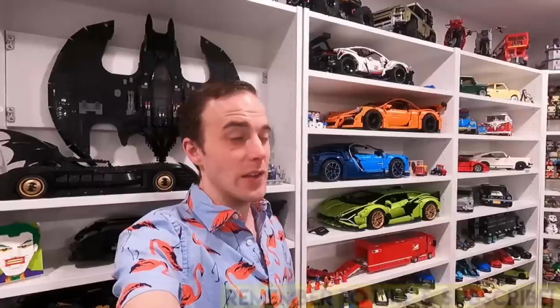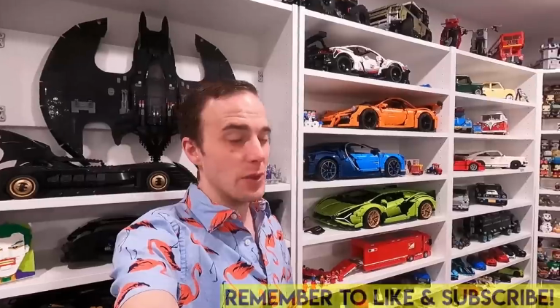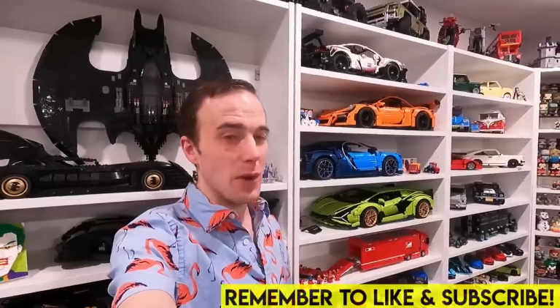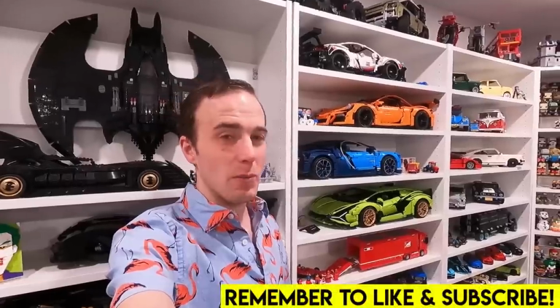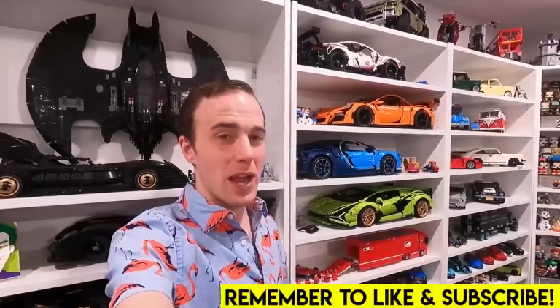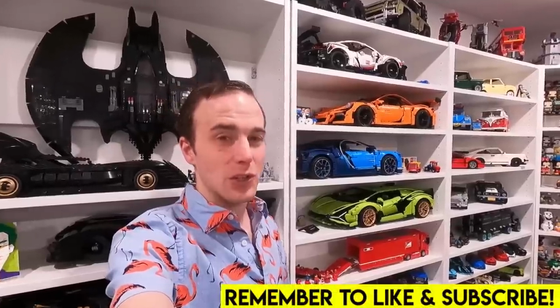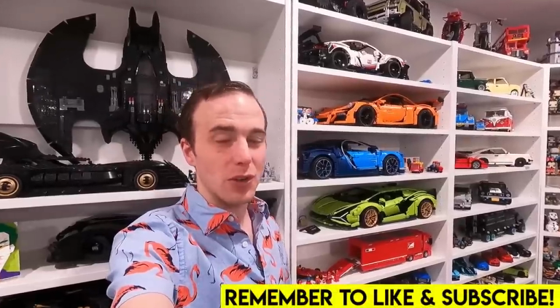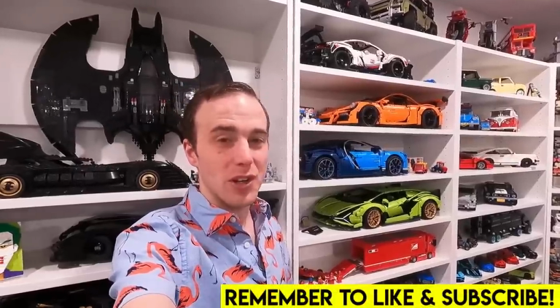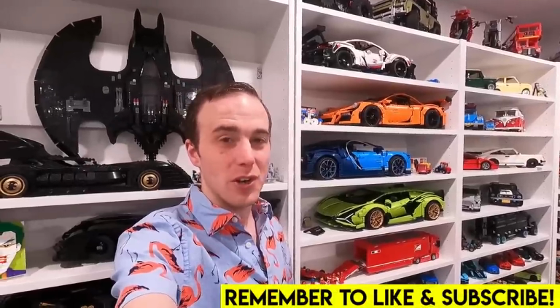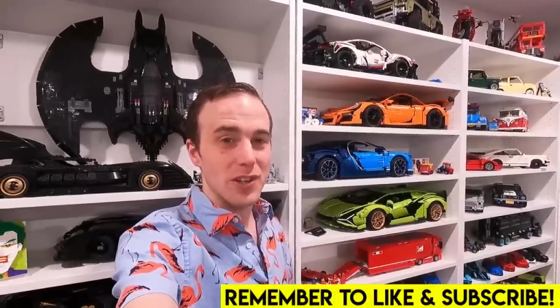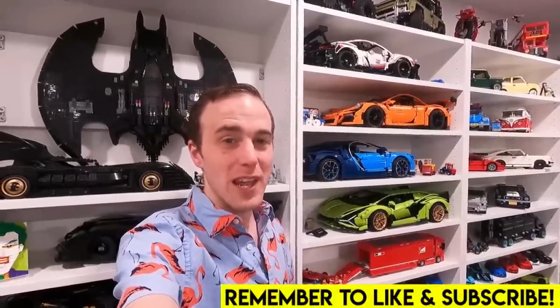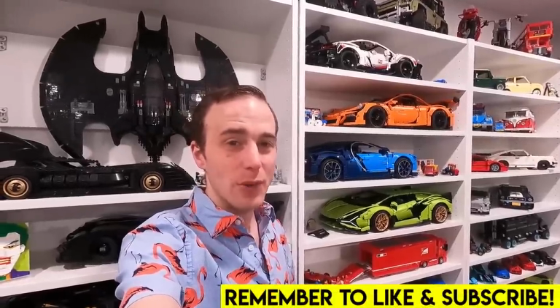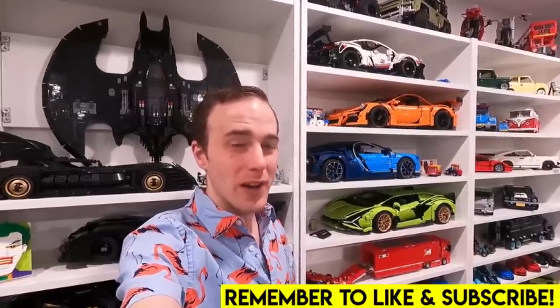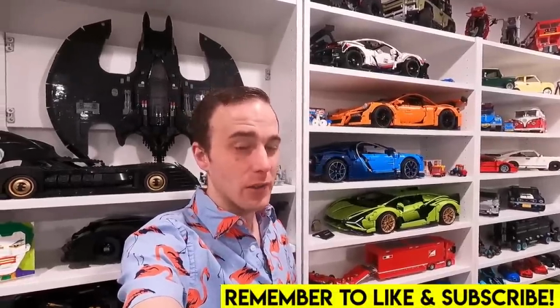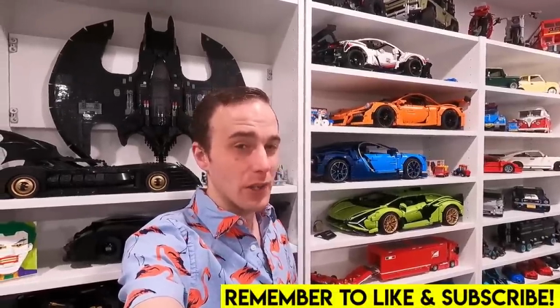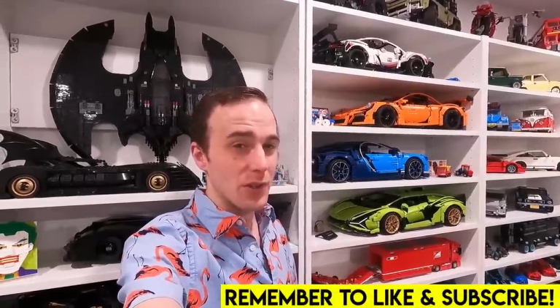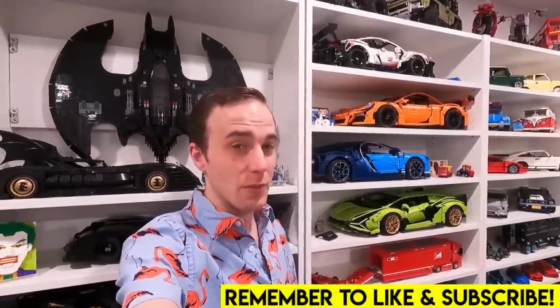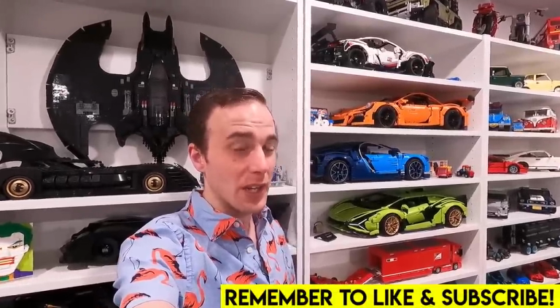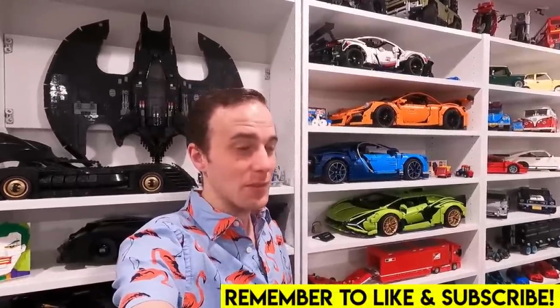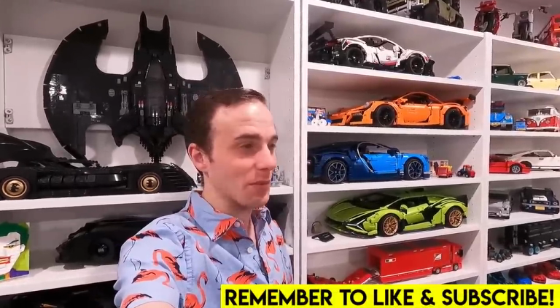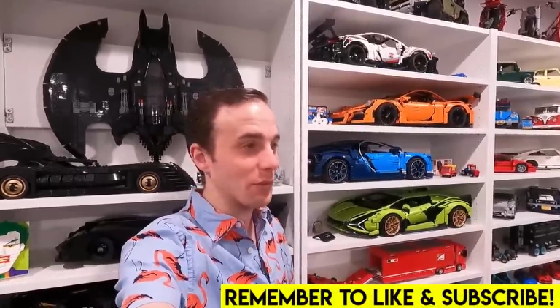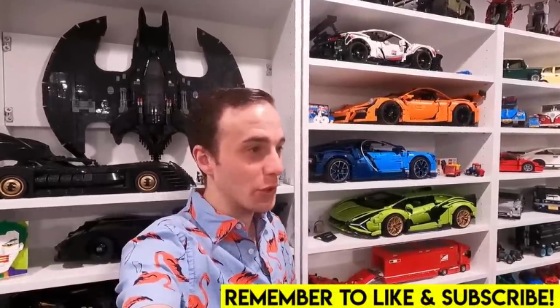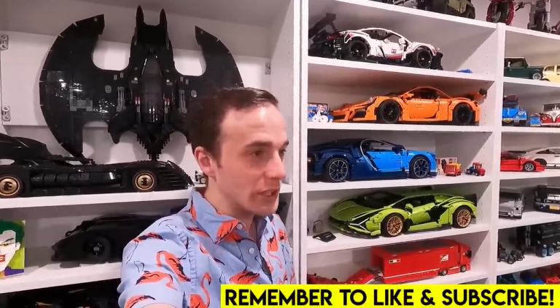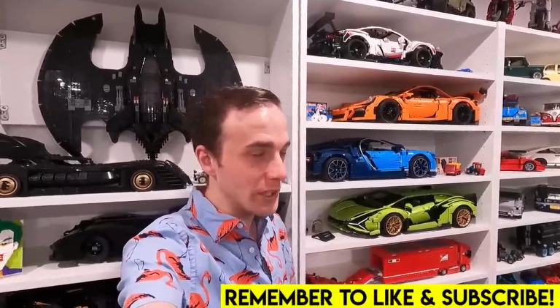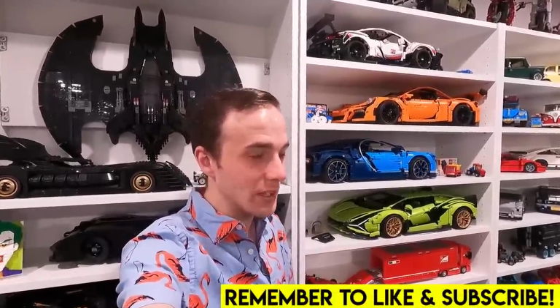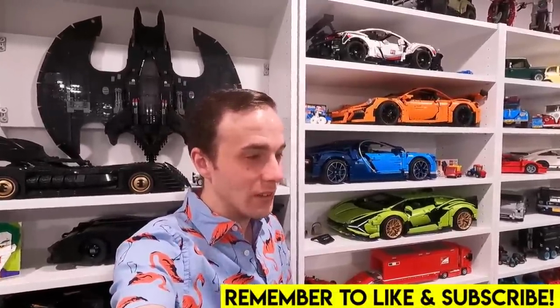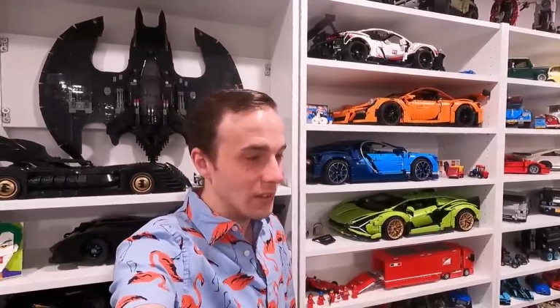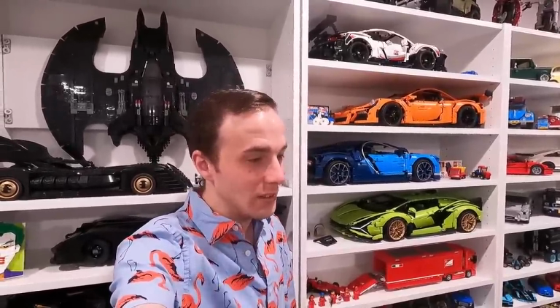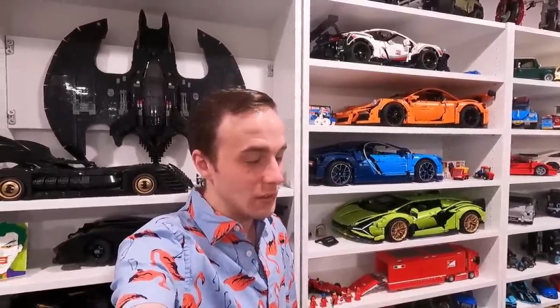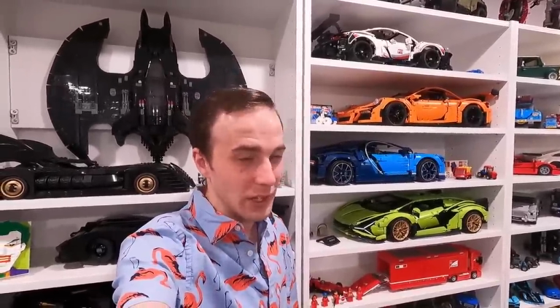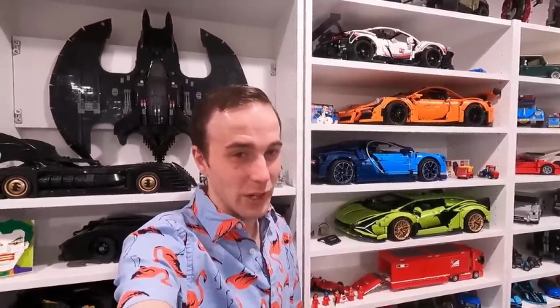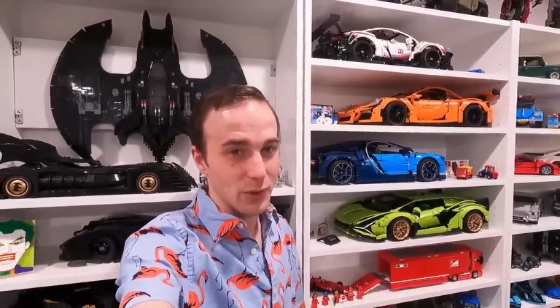Hey everybody, welcome back. Jordan here. Today we're heading to the Lego store to pick up some free Lego.